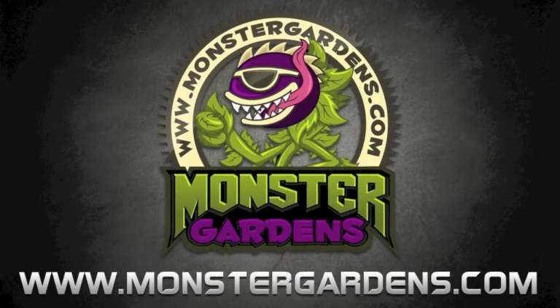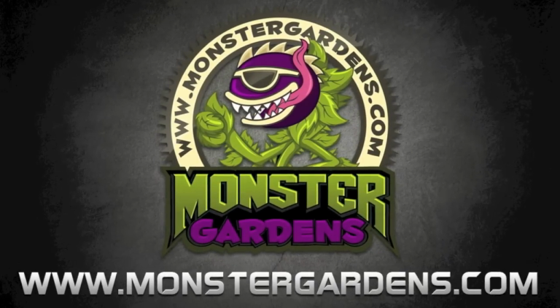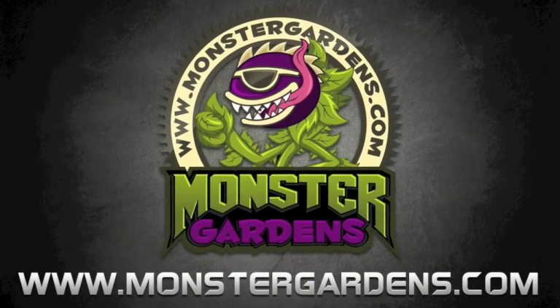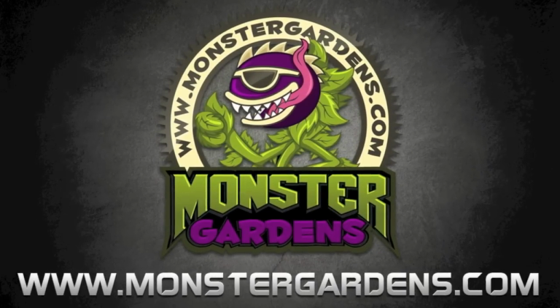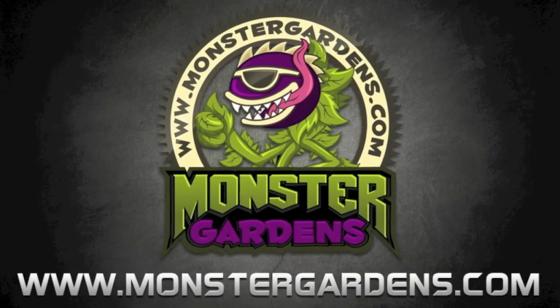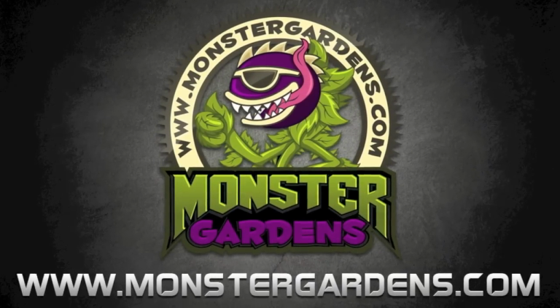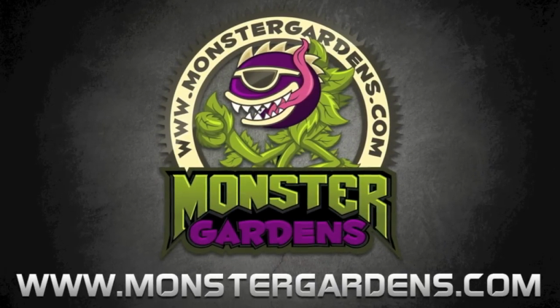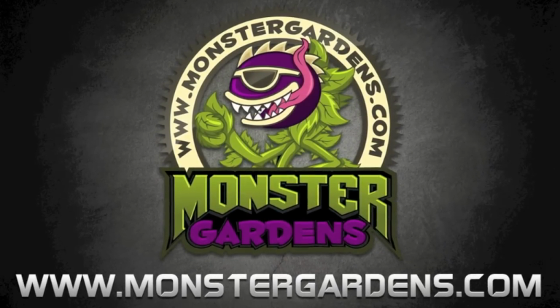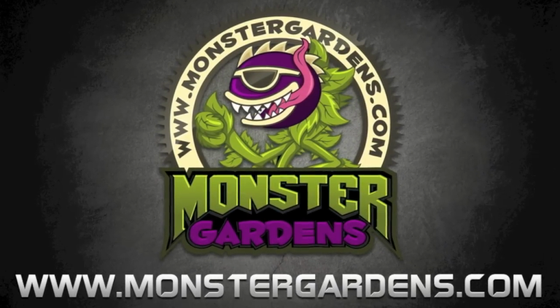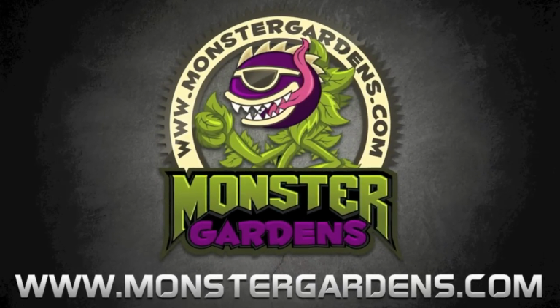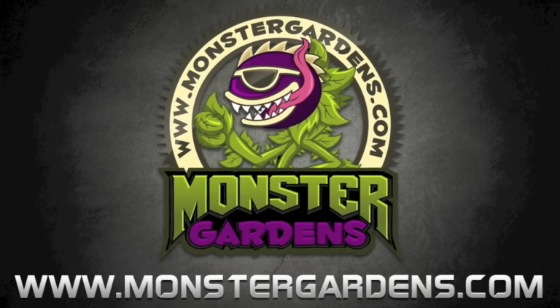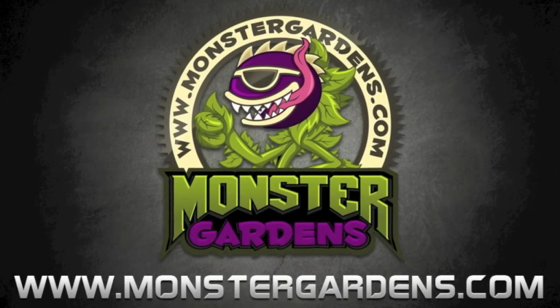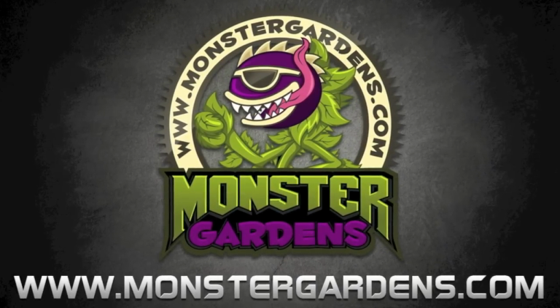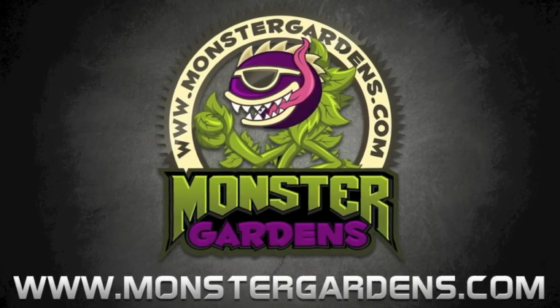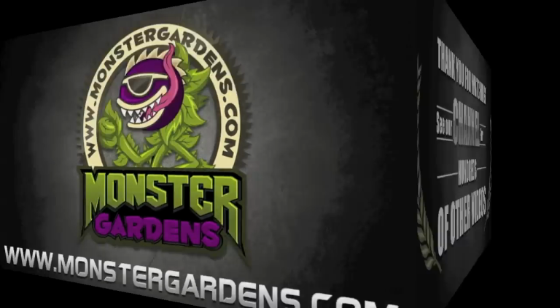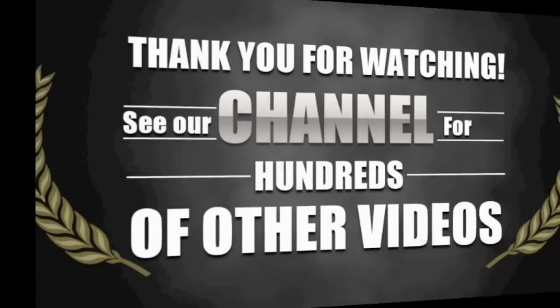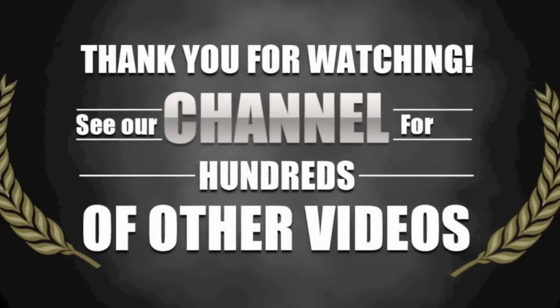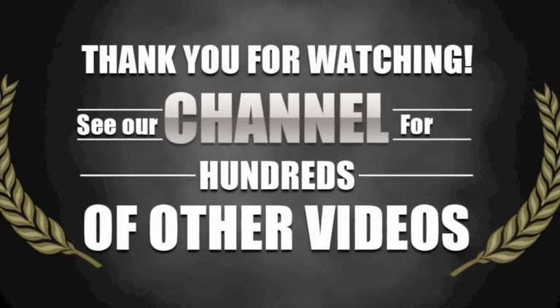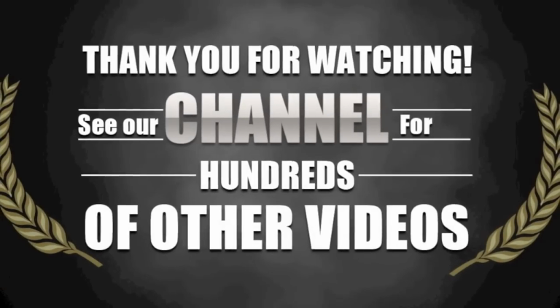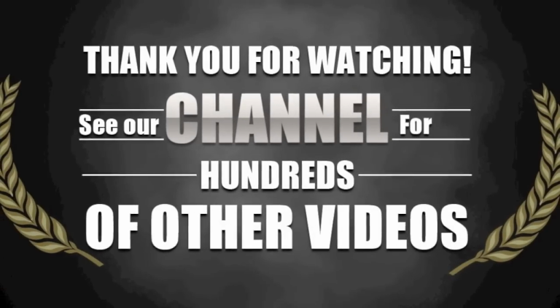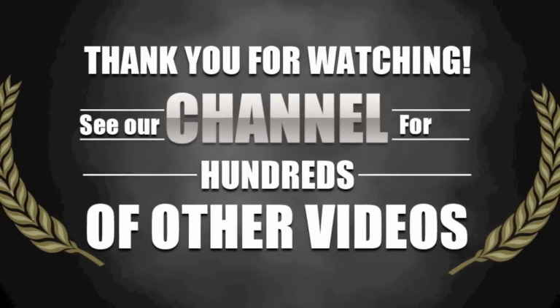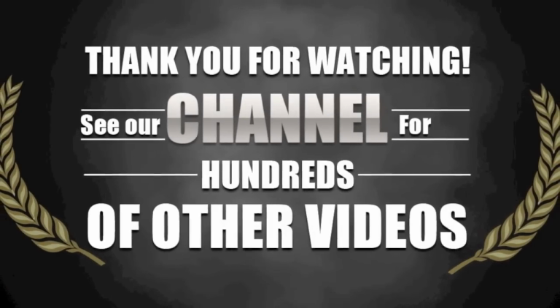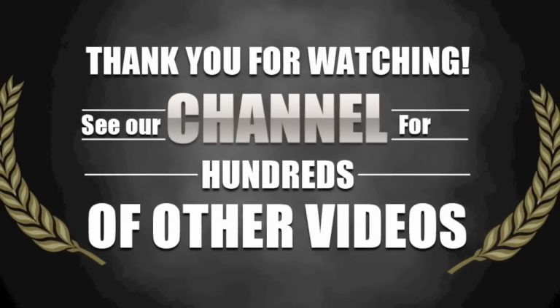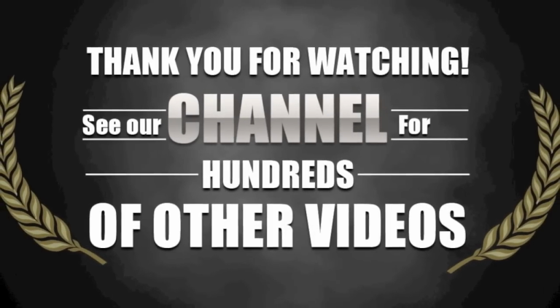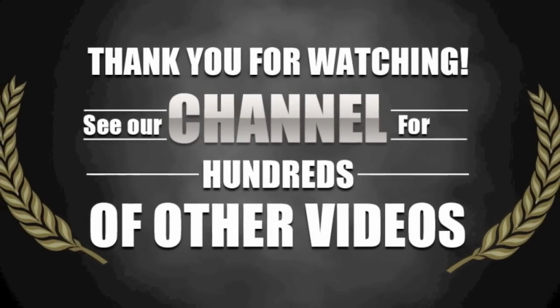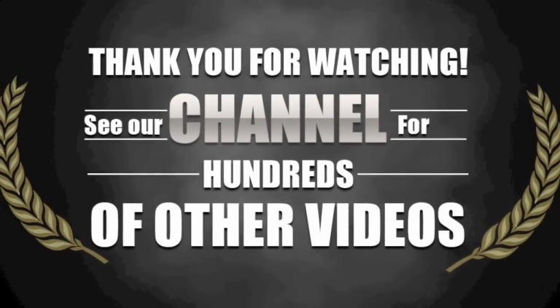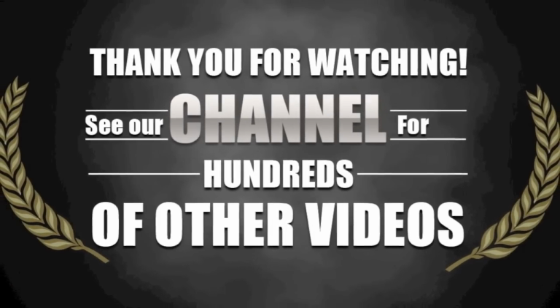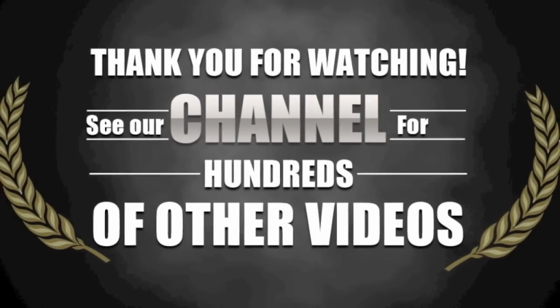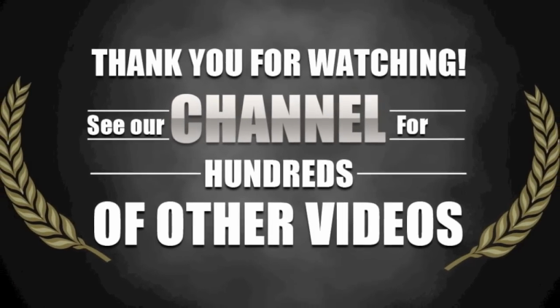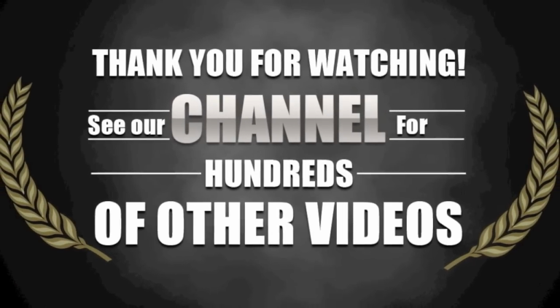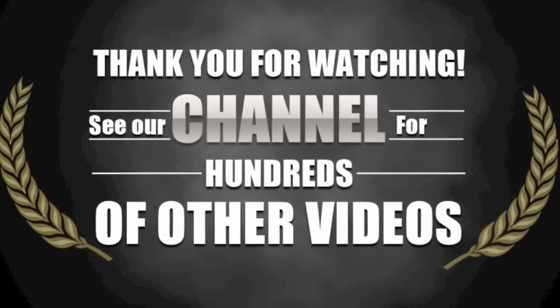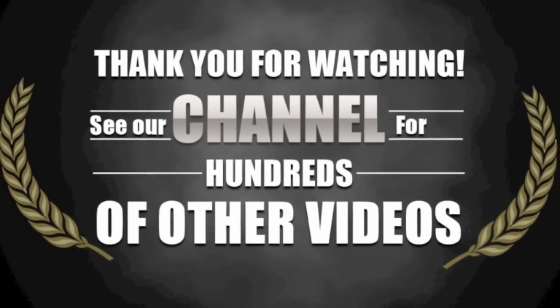All of the best grow products in the world are available at monstergardens.com. Please use the link below the screen.